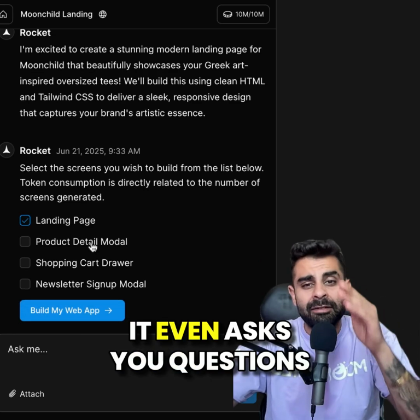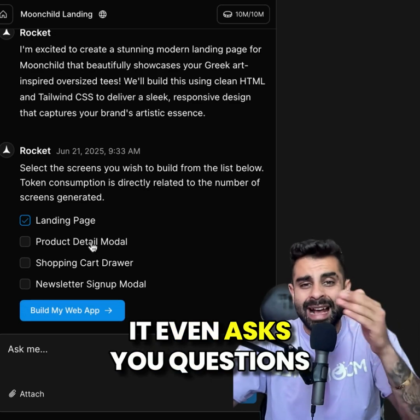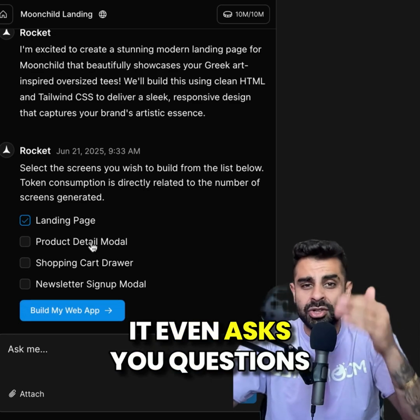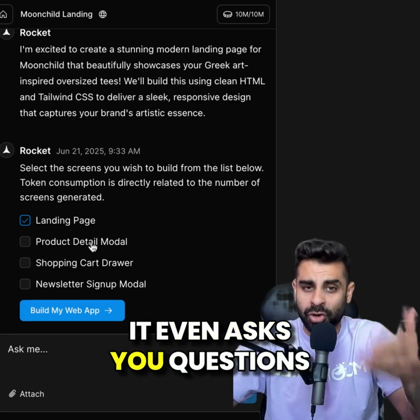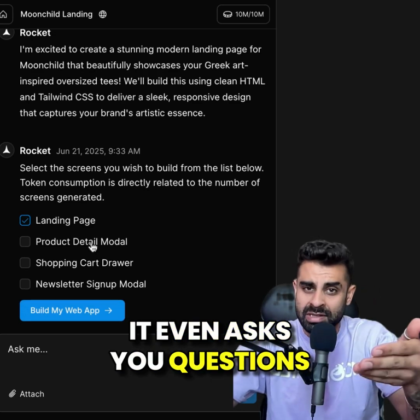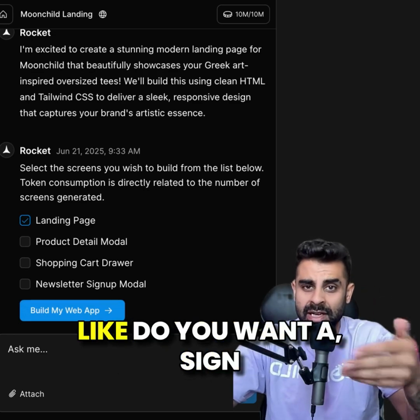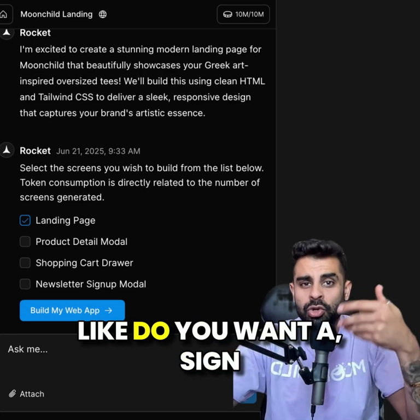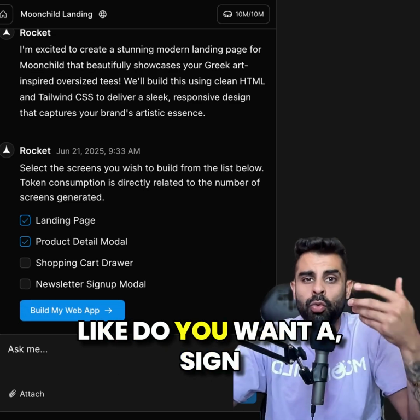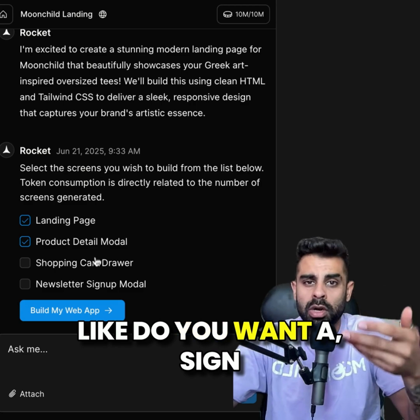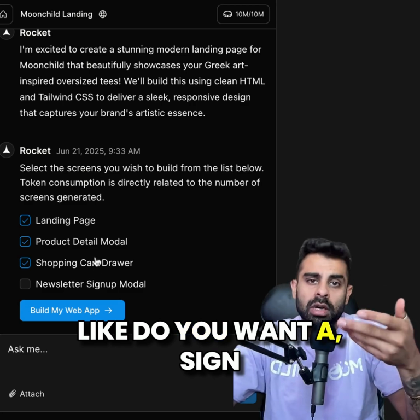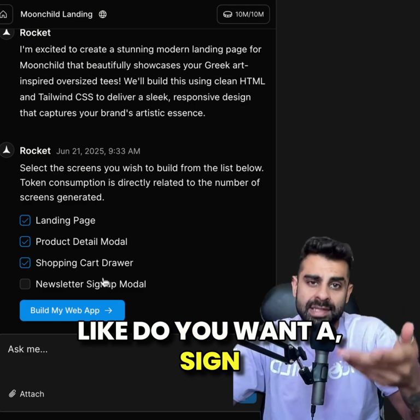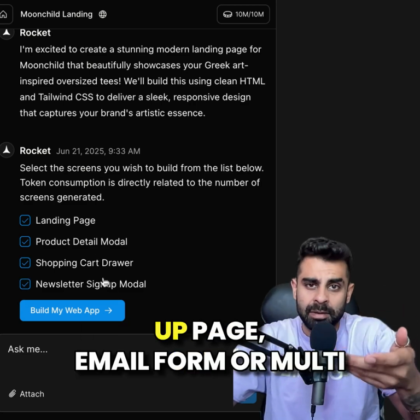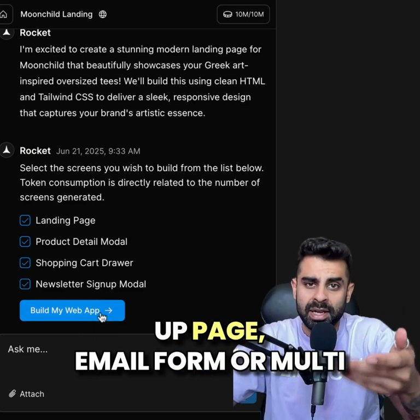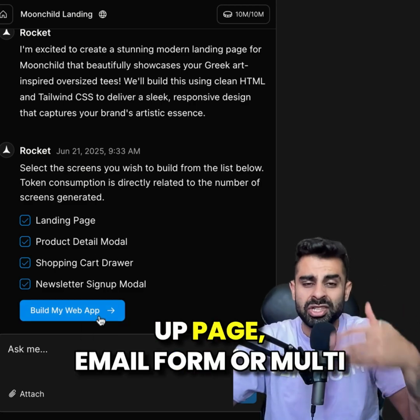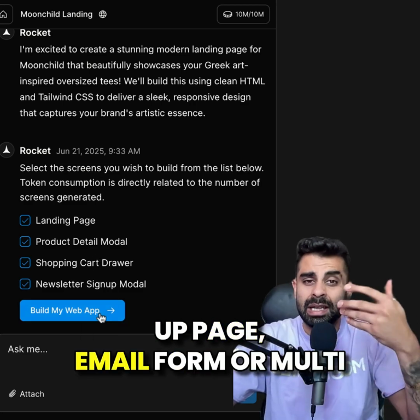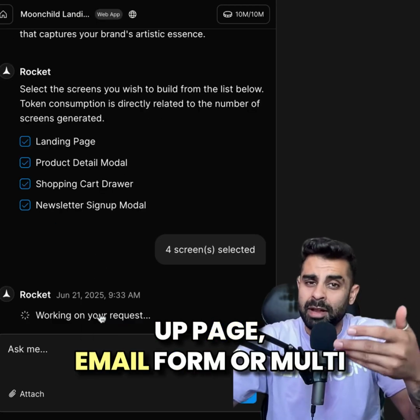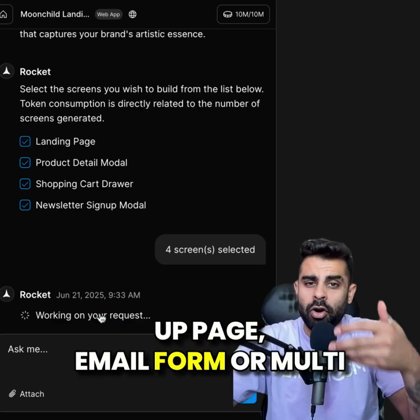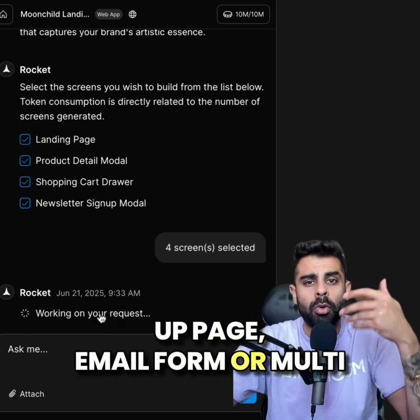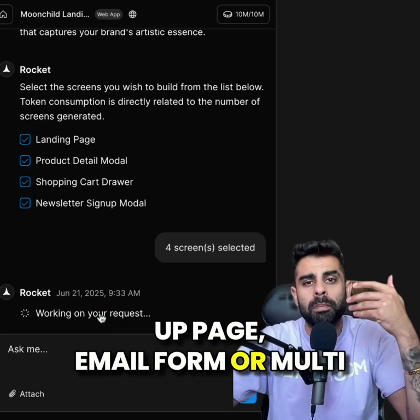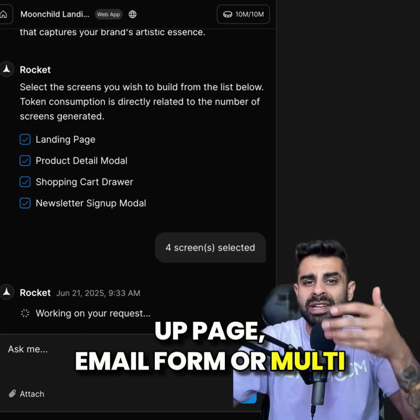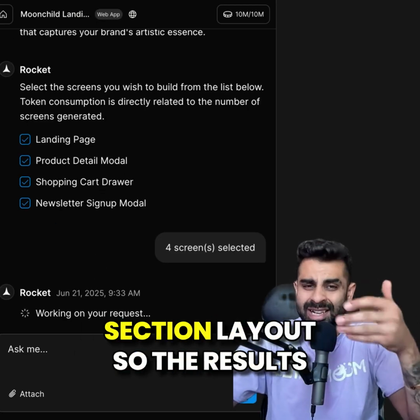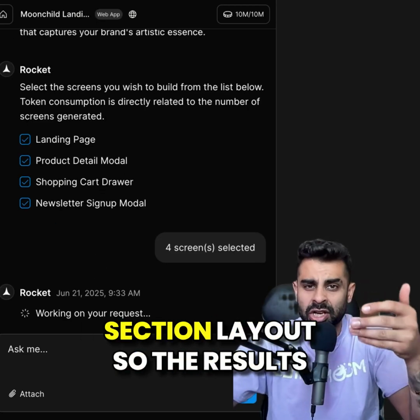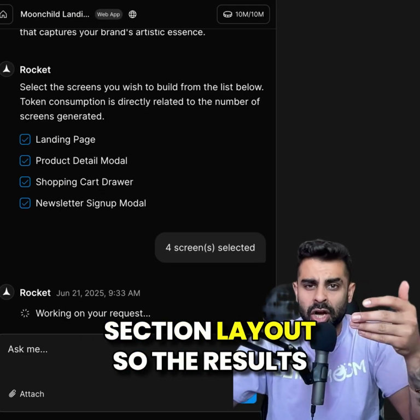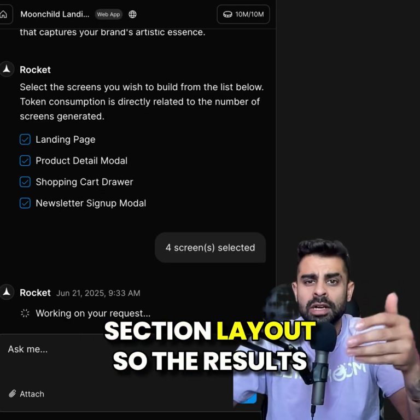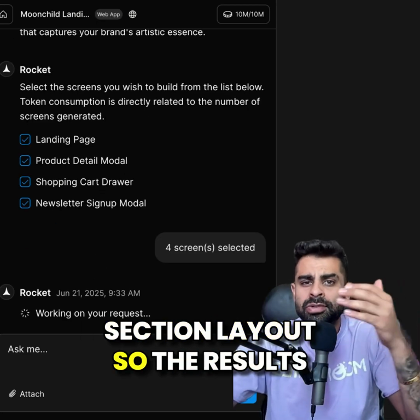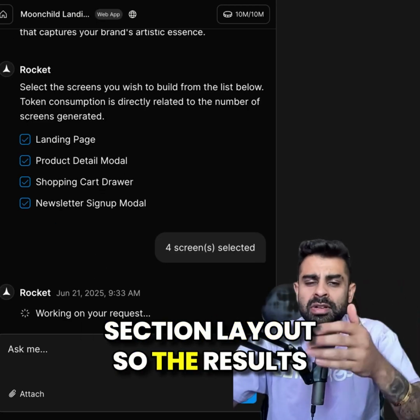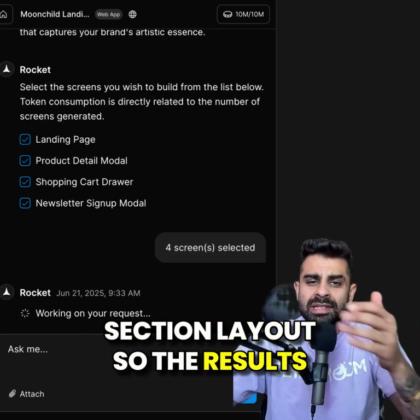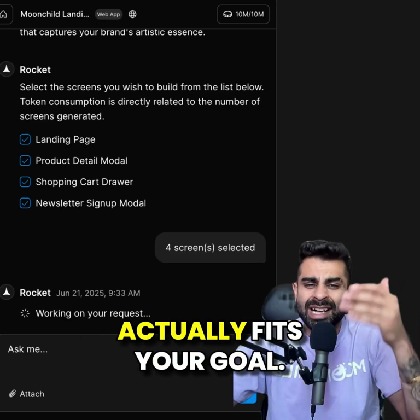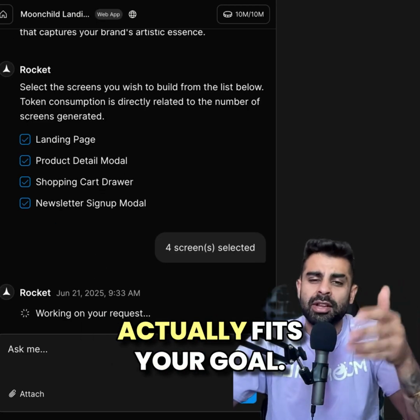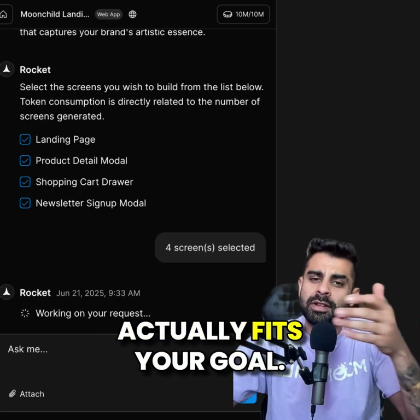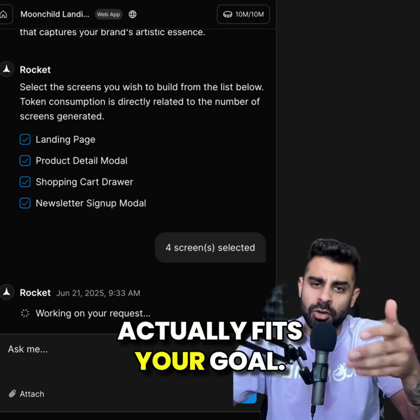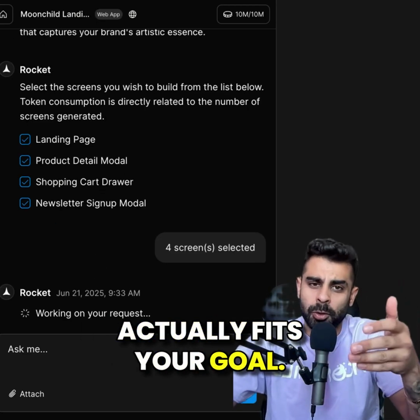It even asks you questions like: do you want a sign-up page, email form, or multi-section layout — so the result actually fits your goal.